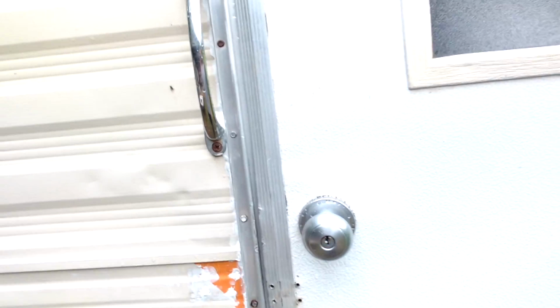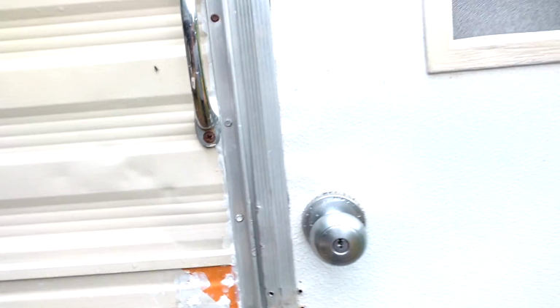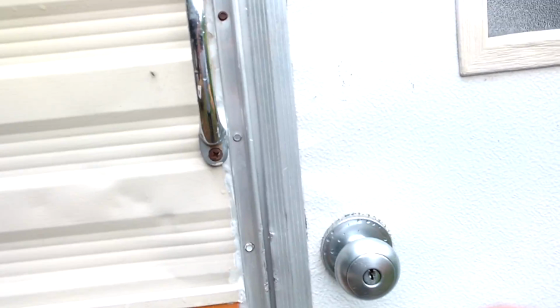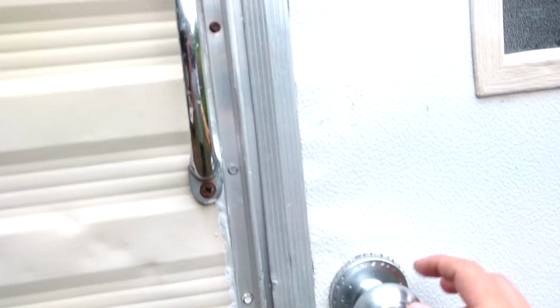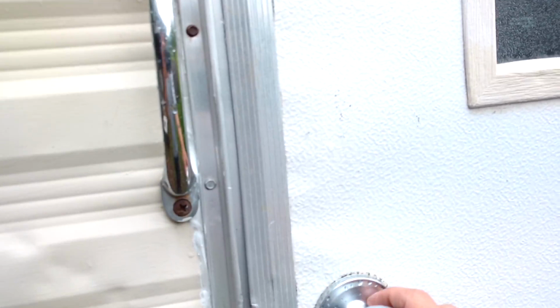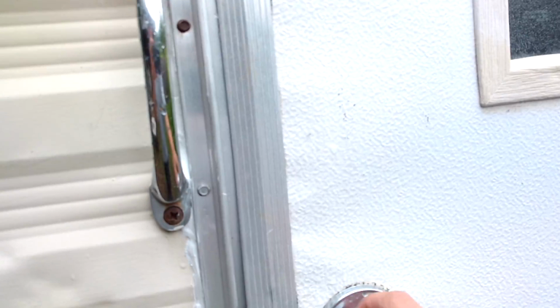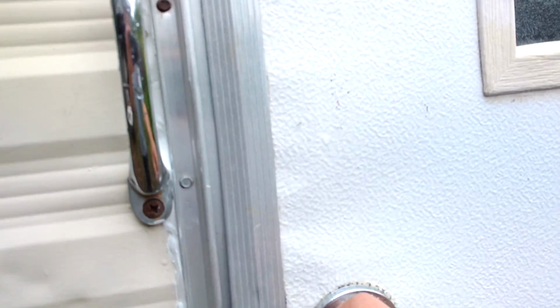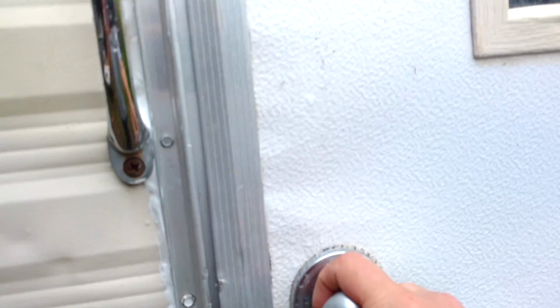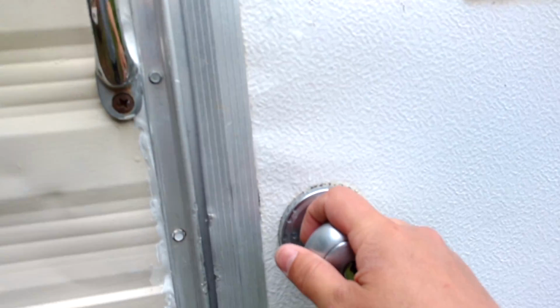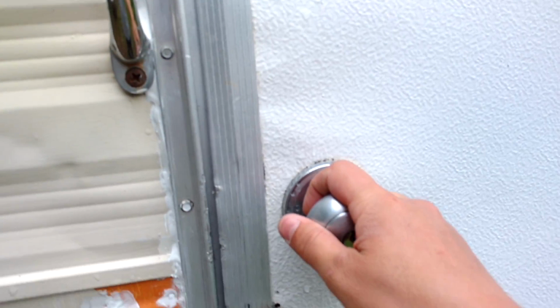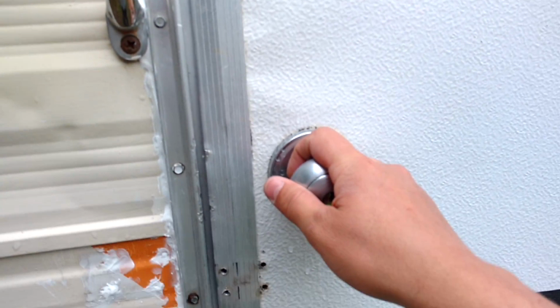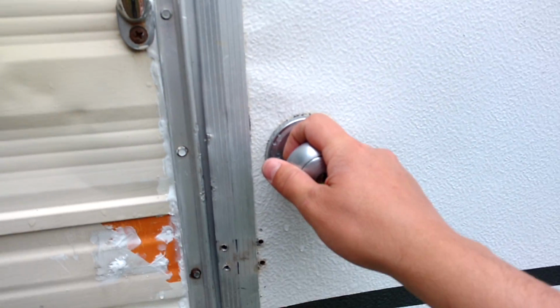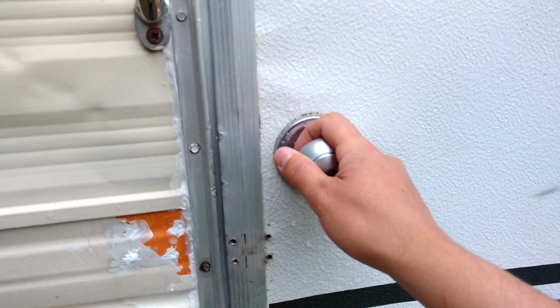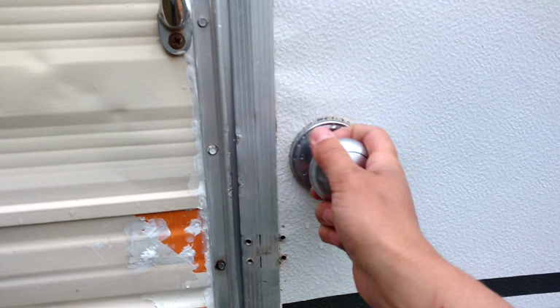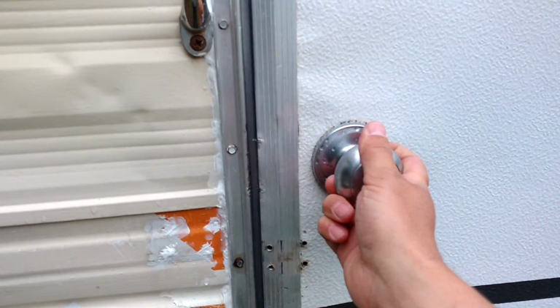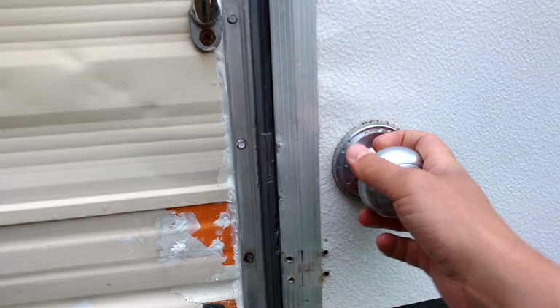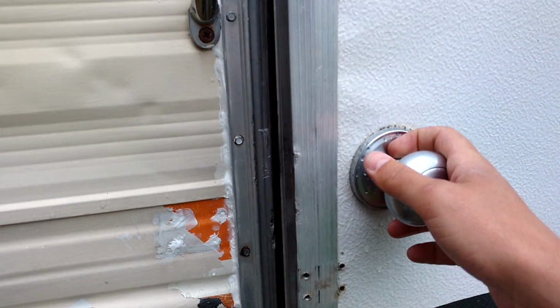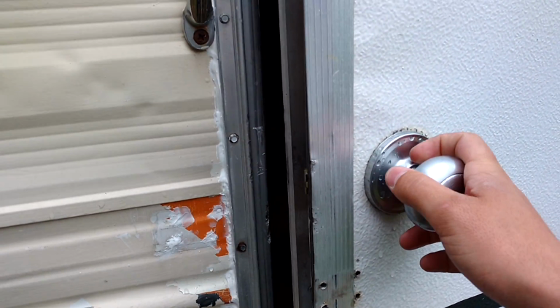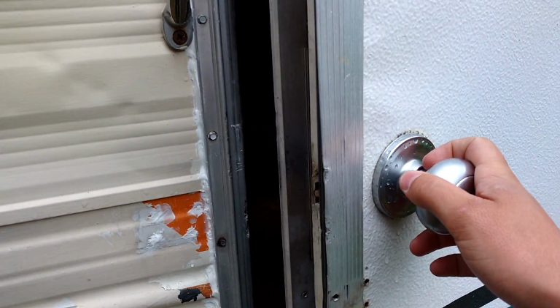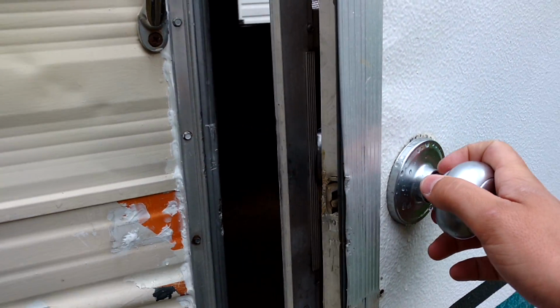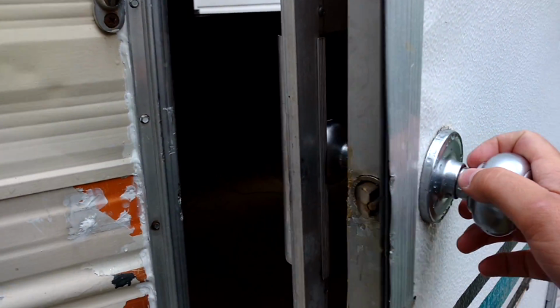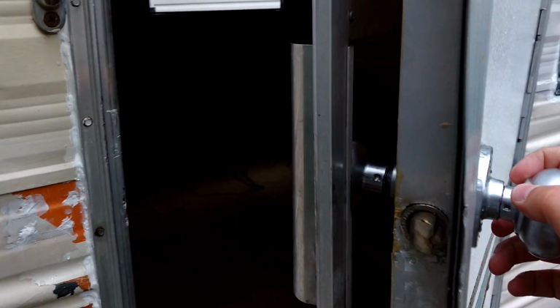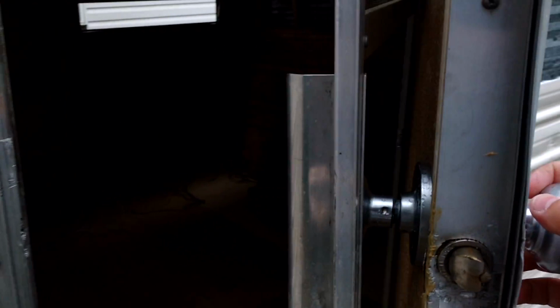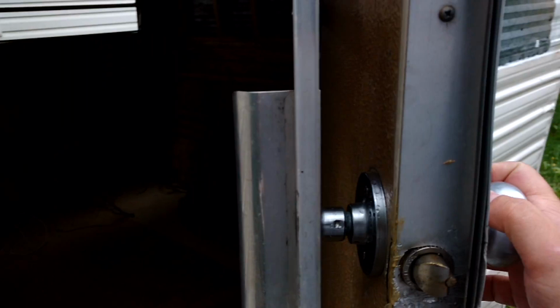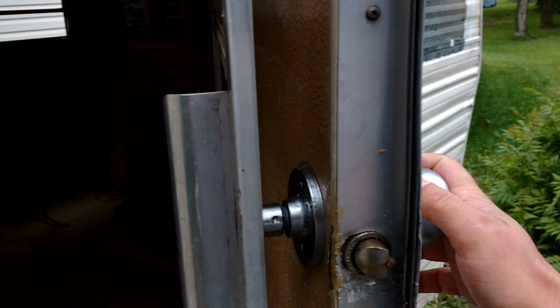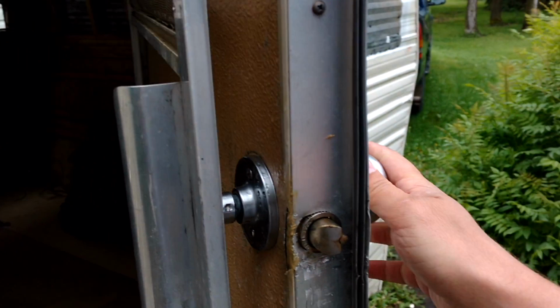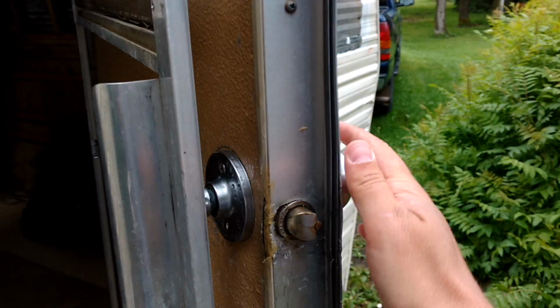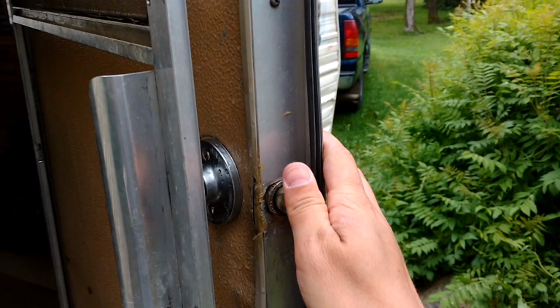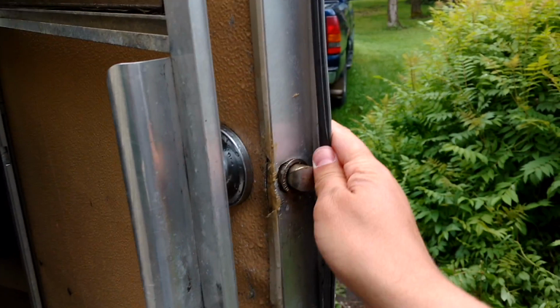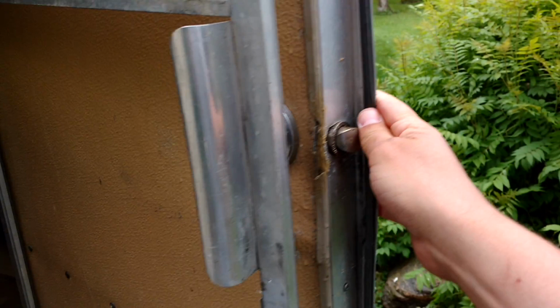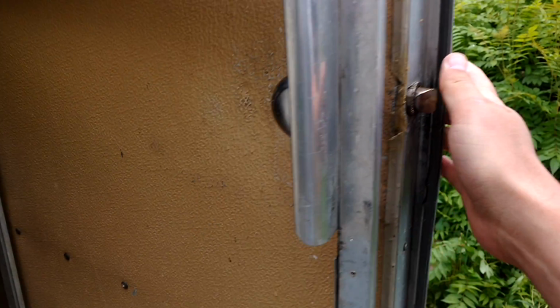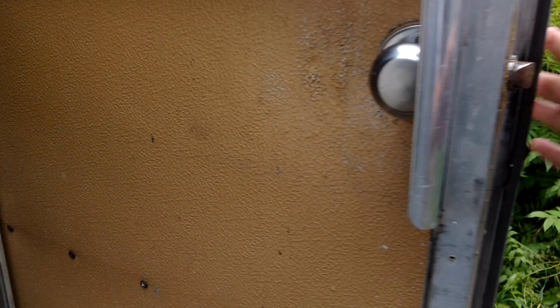I found a pretty decent doorknob on Kijiji for $5. It fit really well, so I got pretty lucky there.